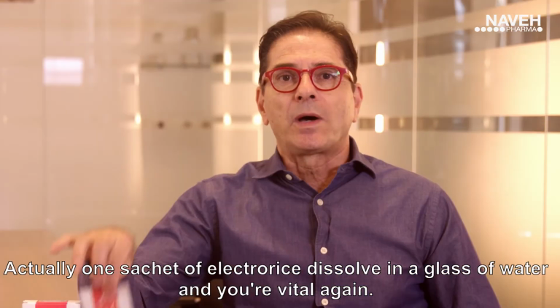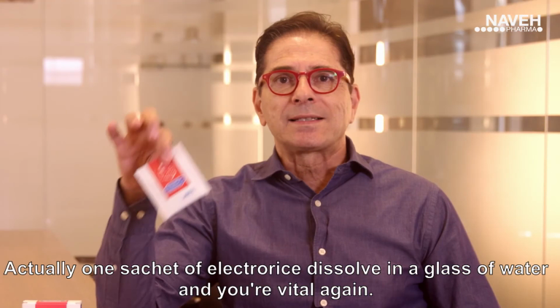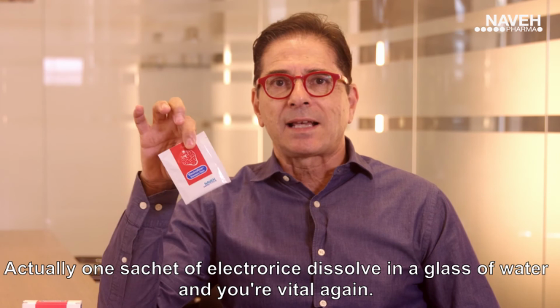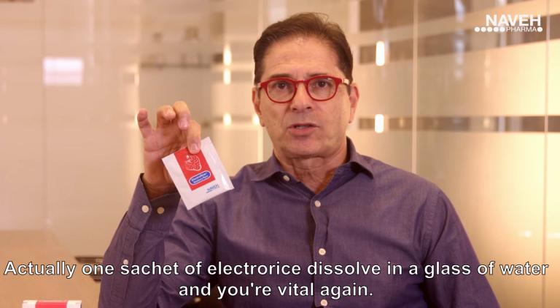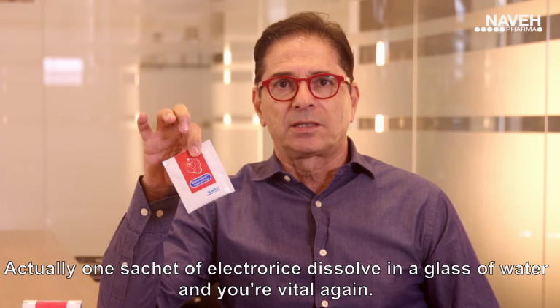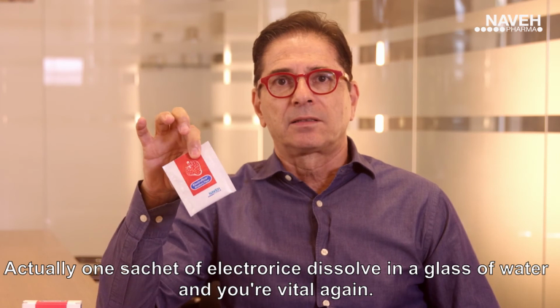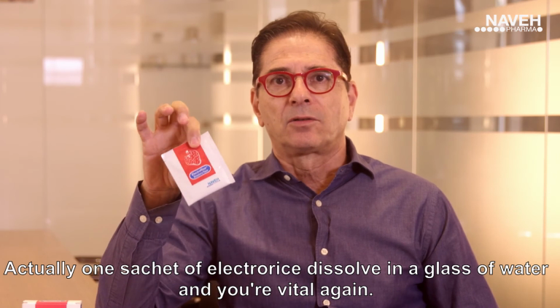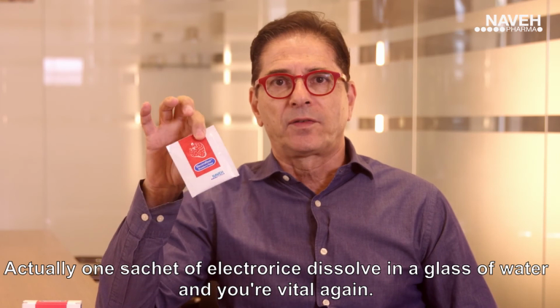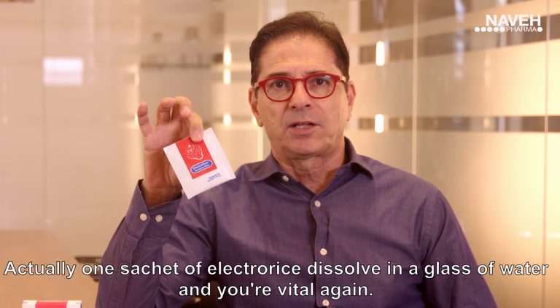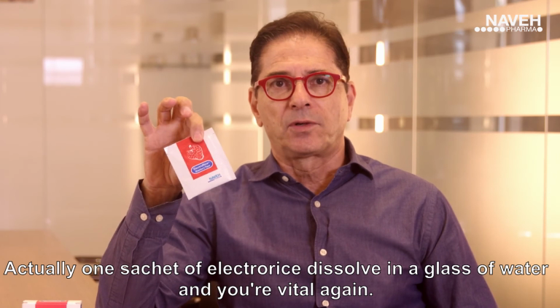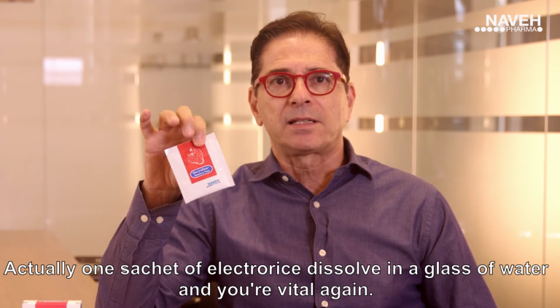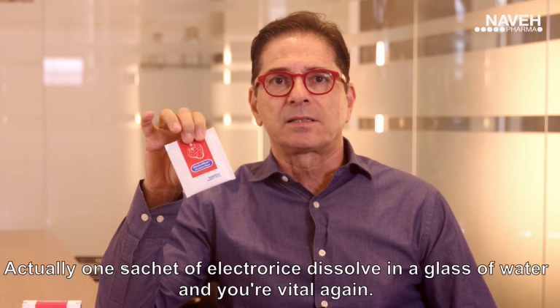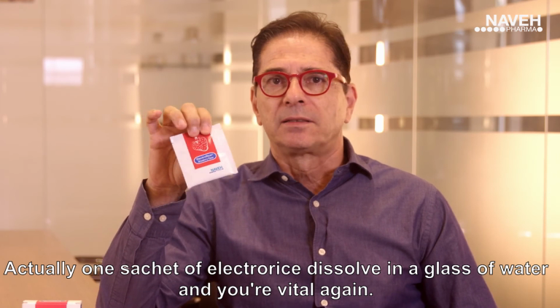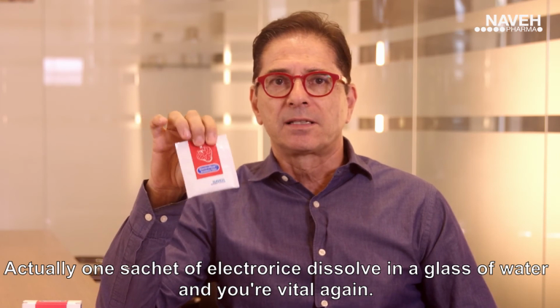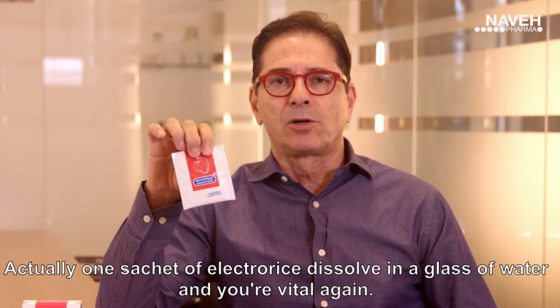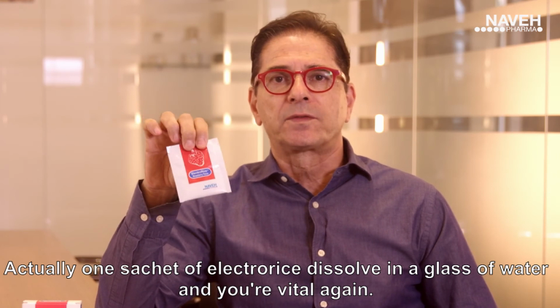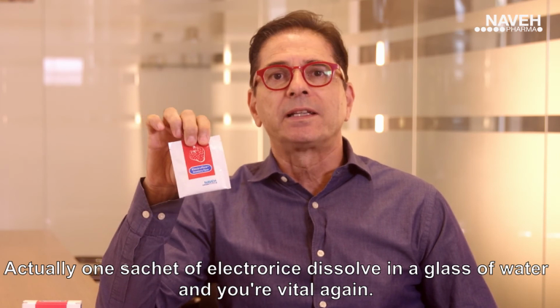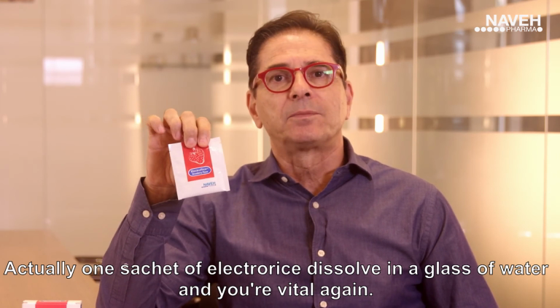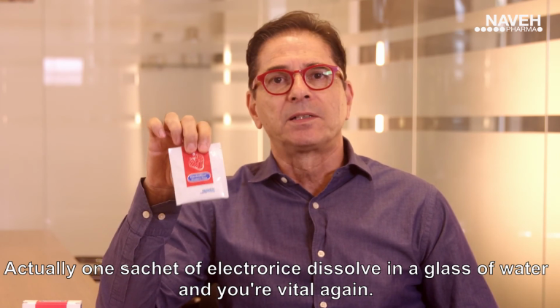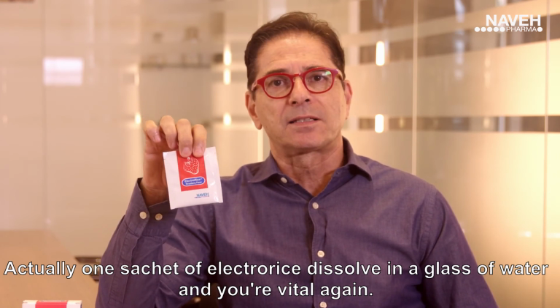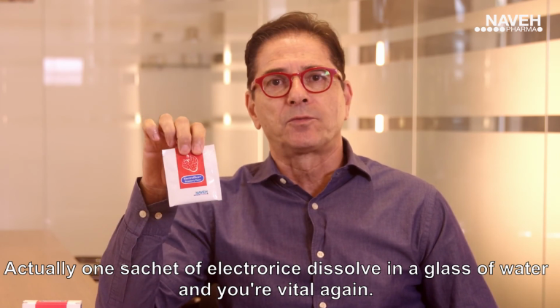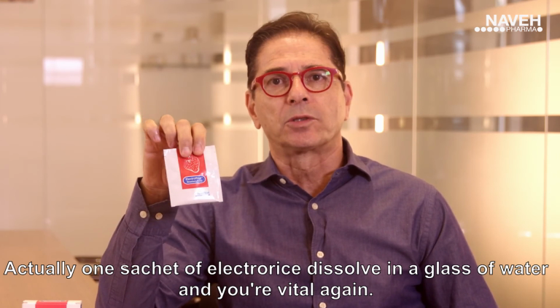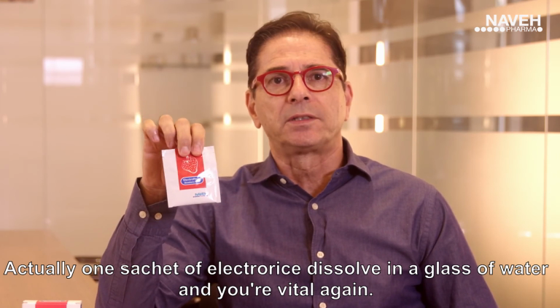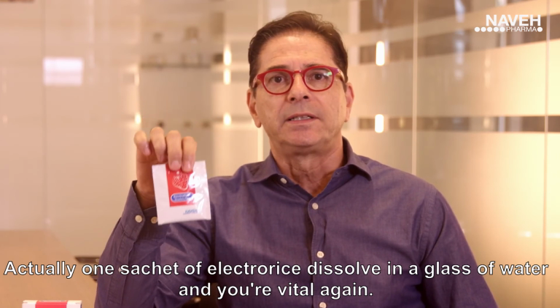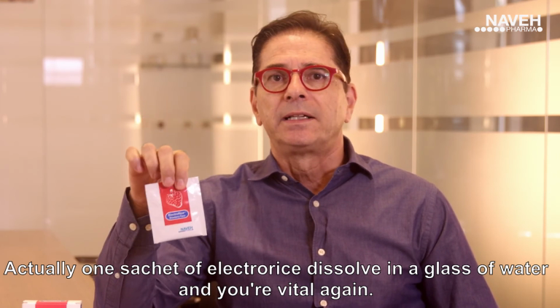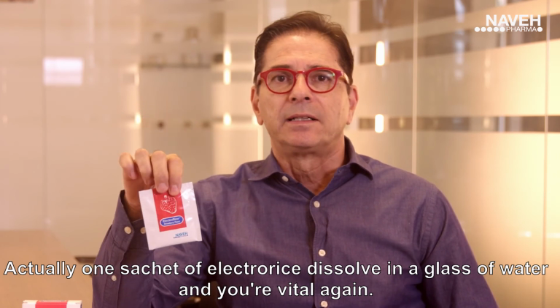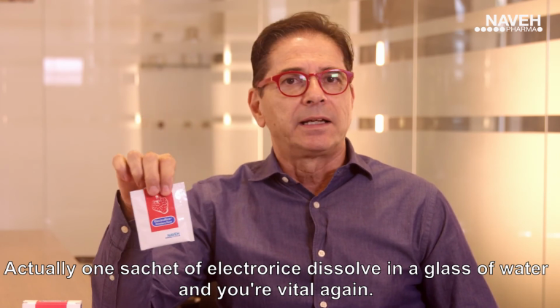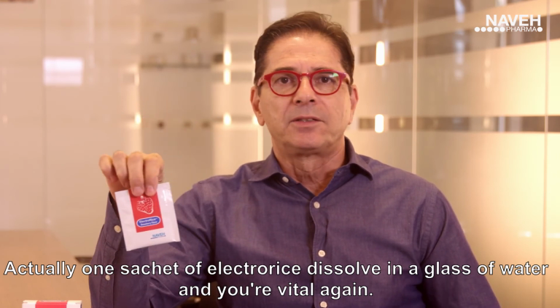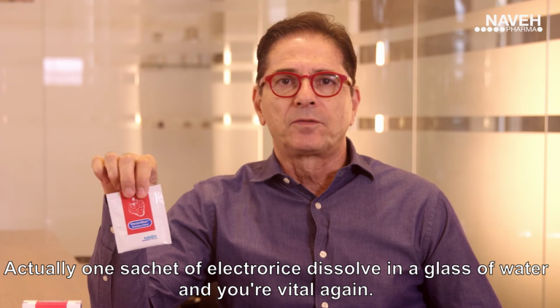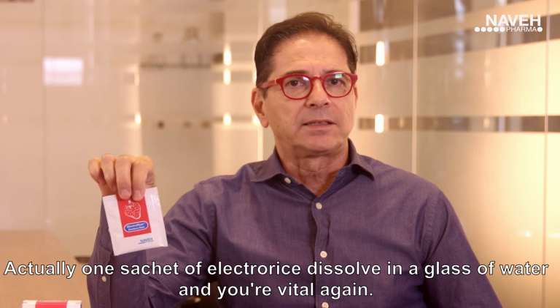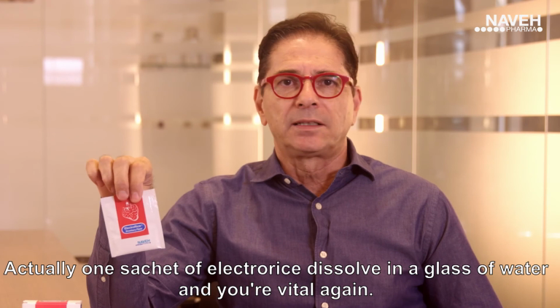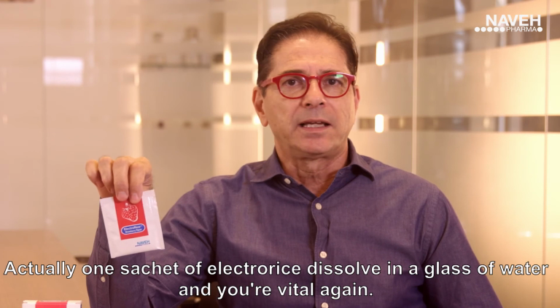One sachet of ElectroRice dissolved in a glass of water and you're vital again.